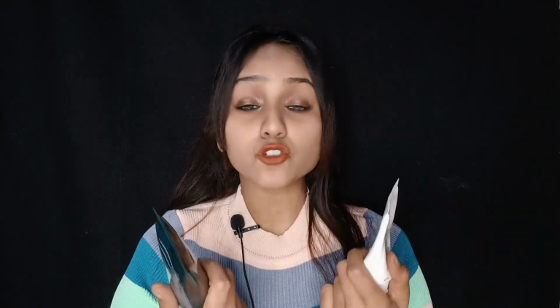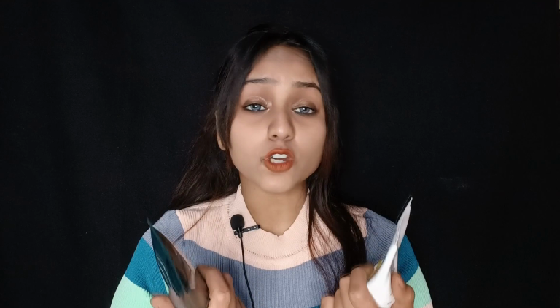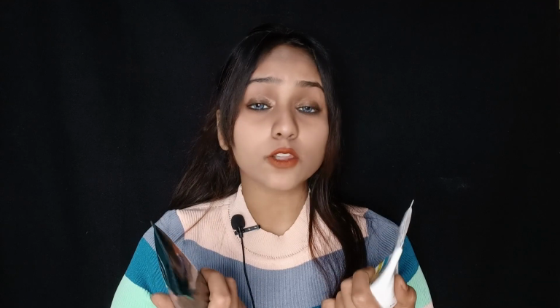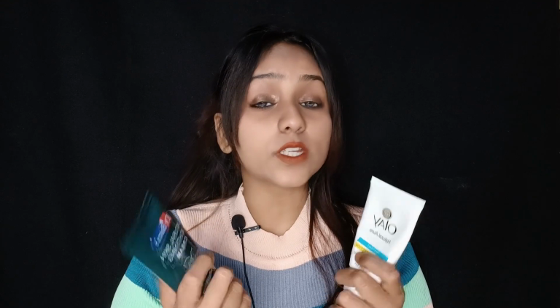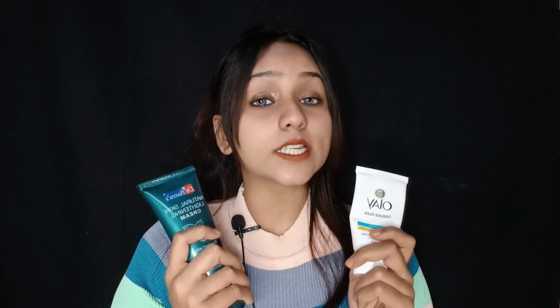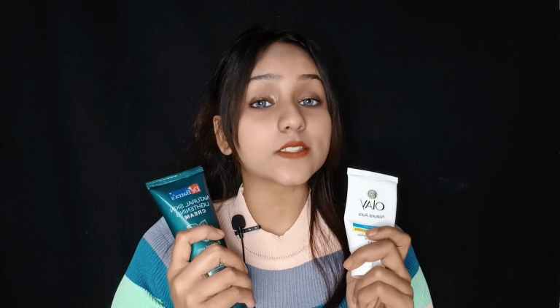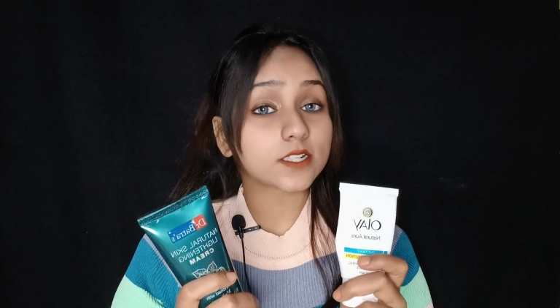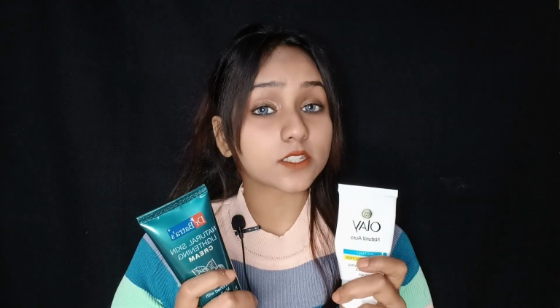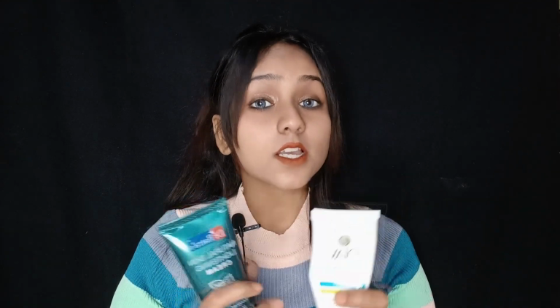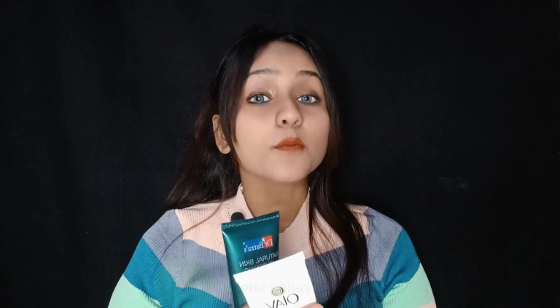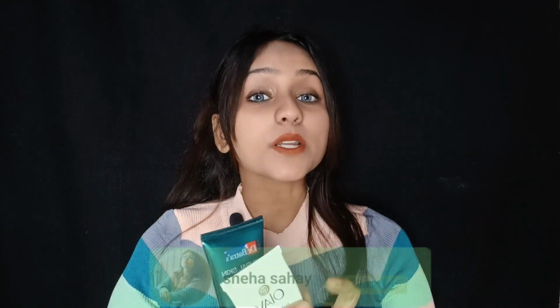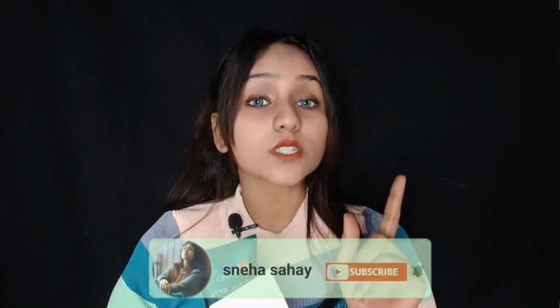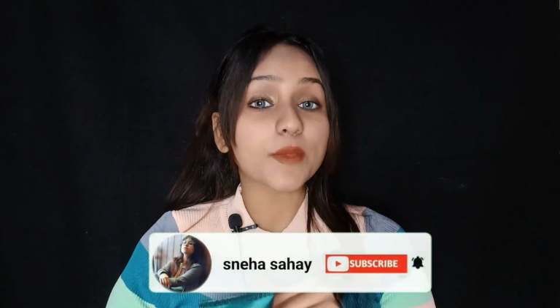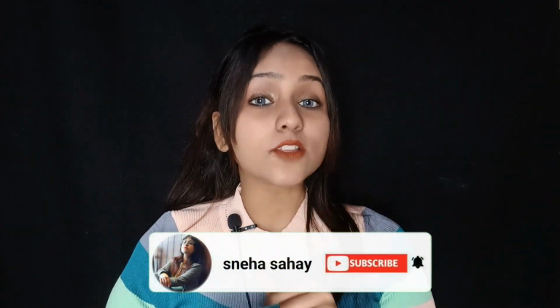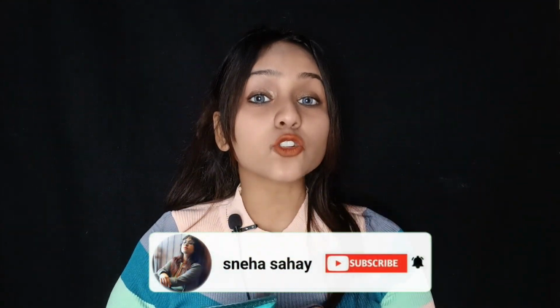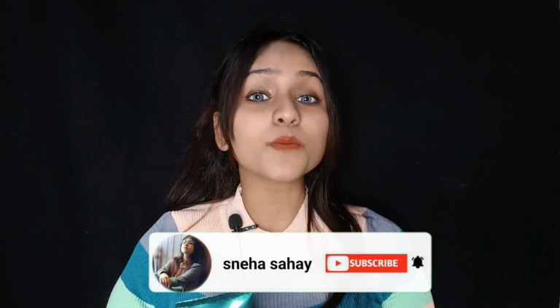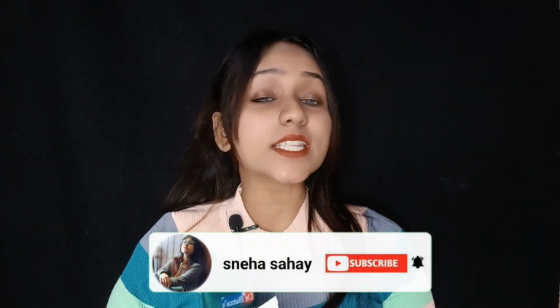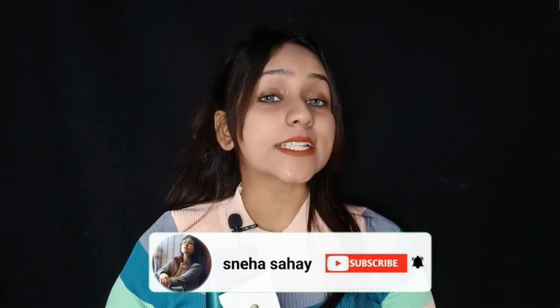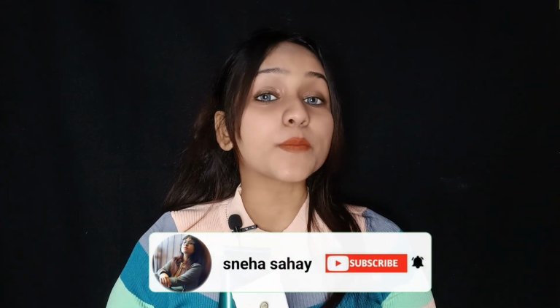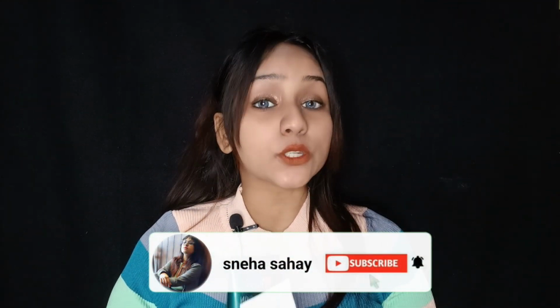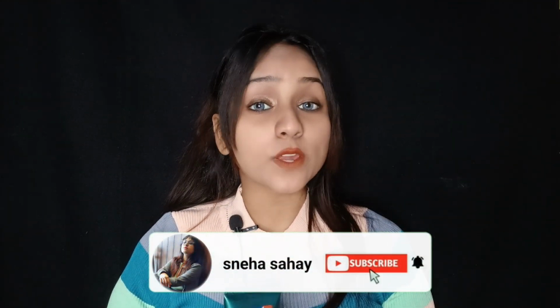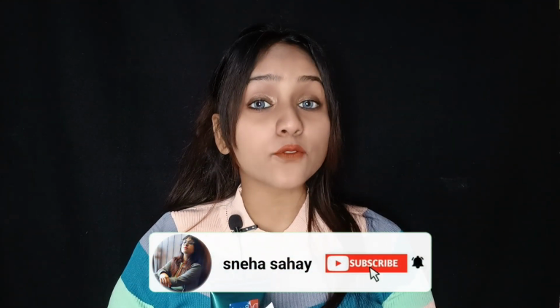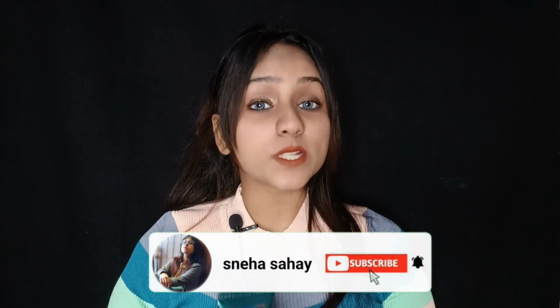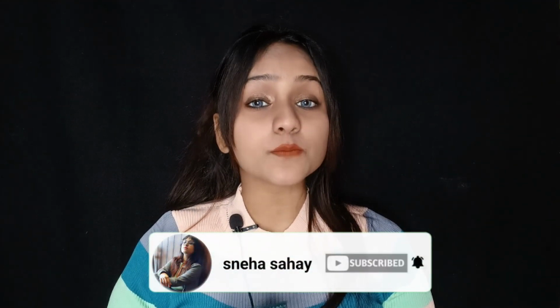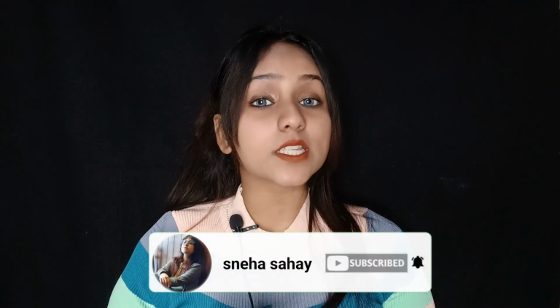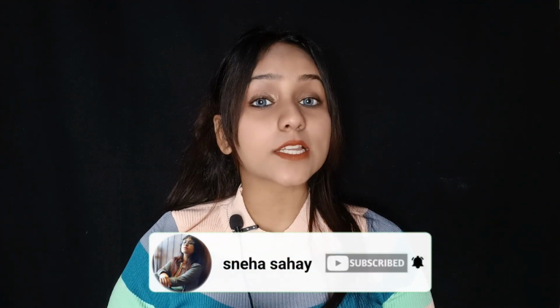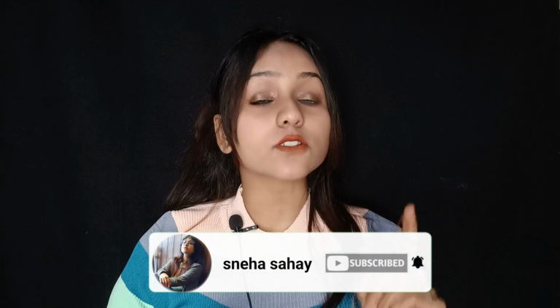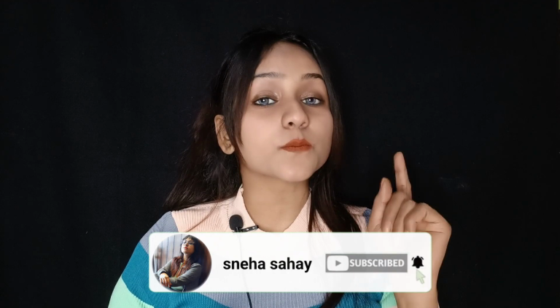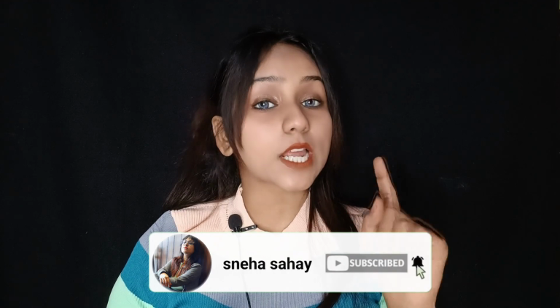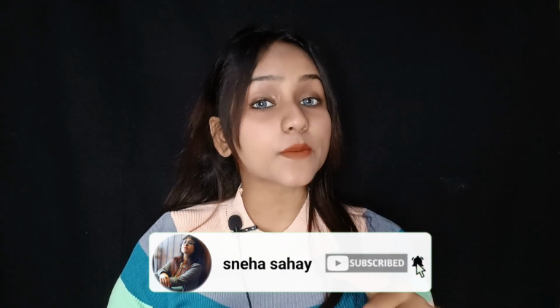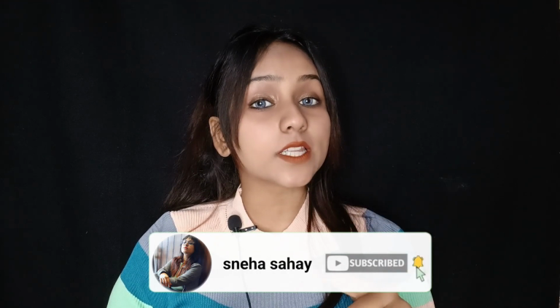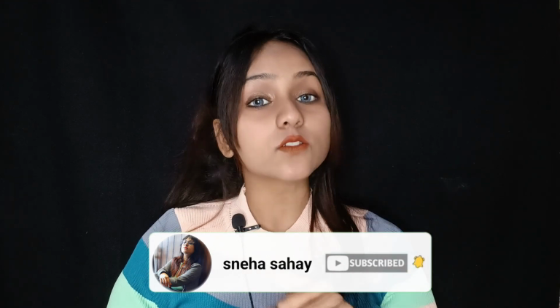Those who are new, please subscribe to my channel and press the bell icon.